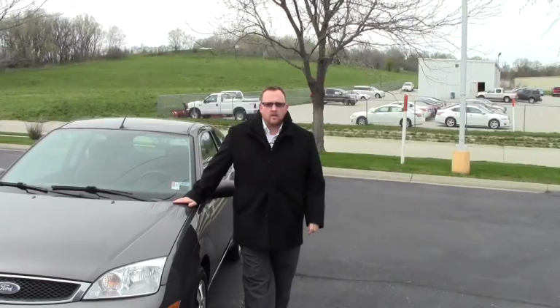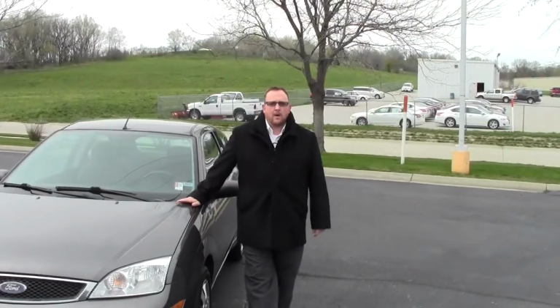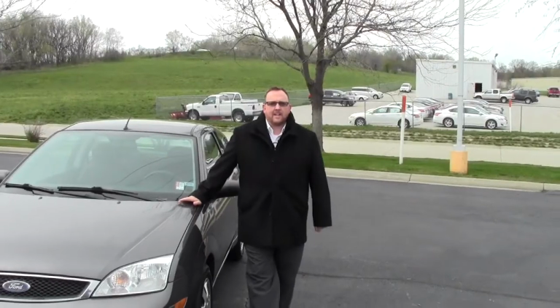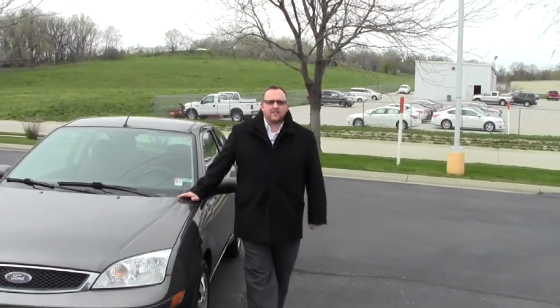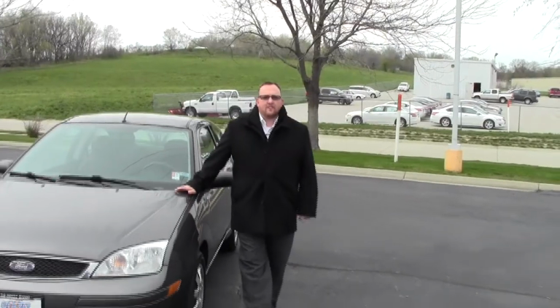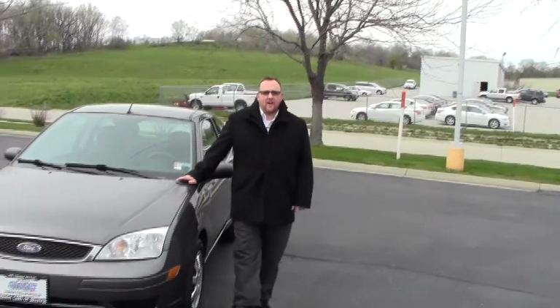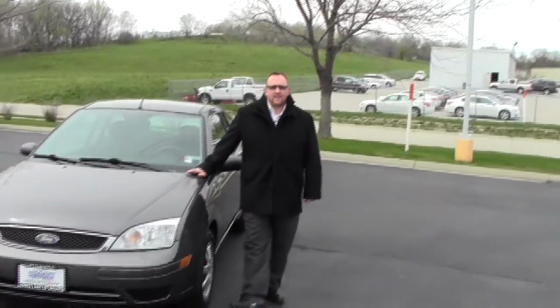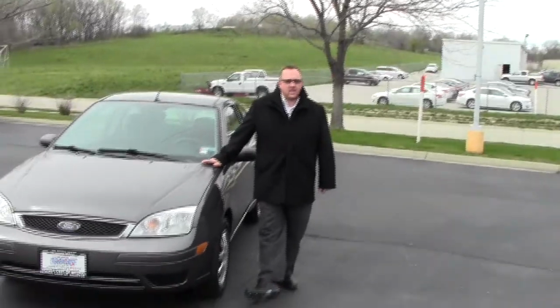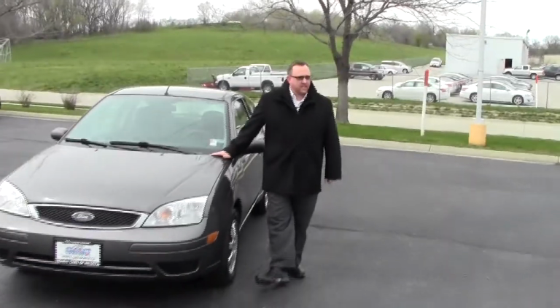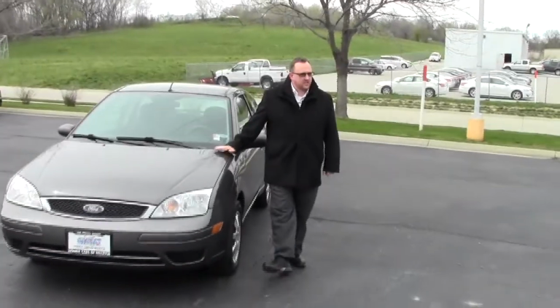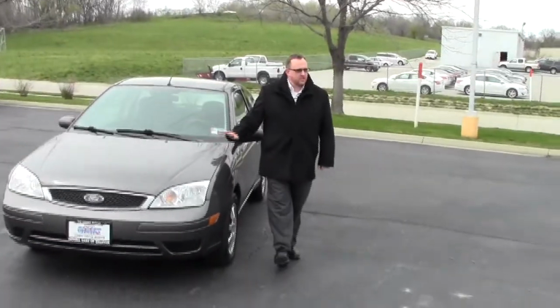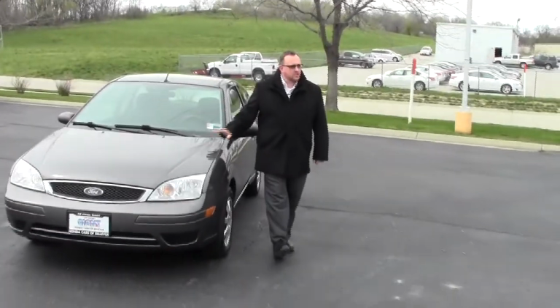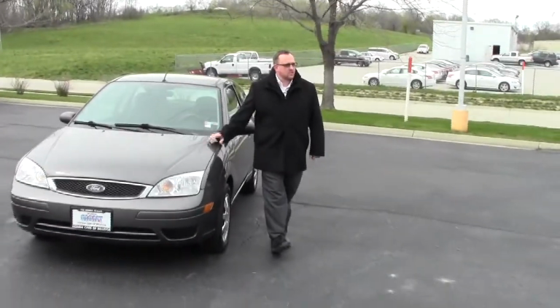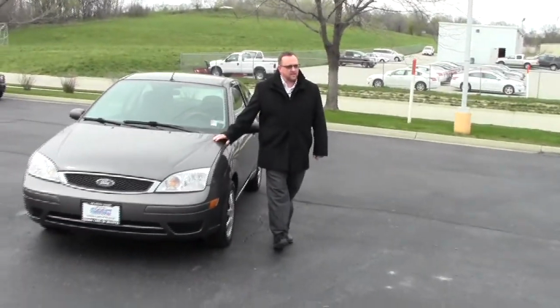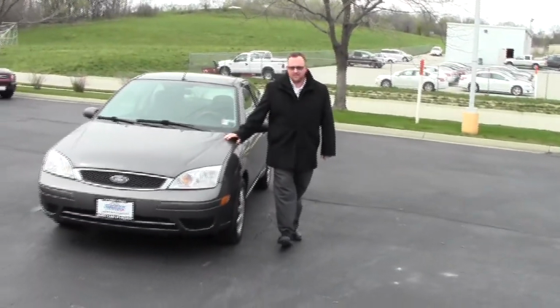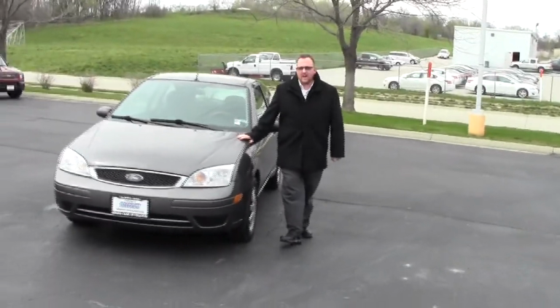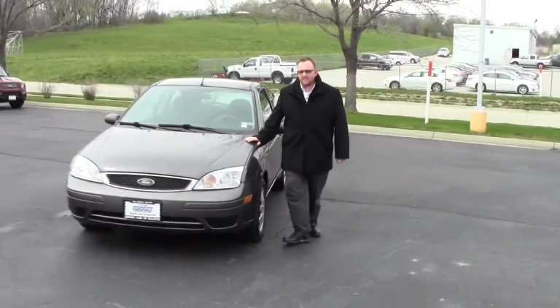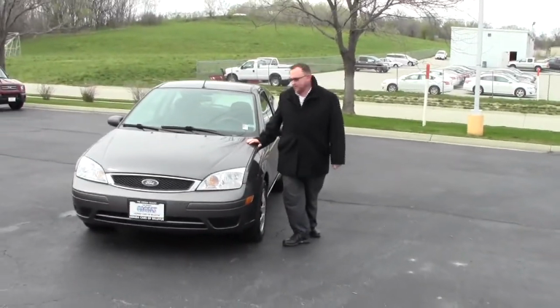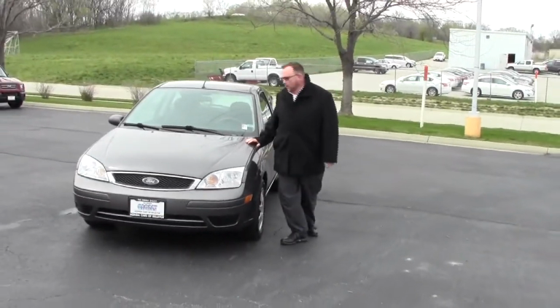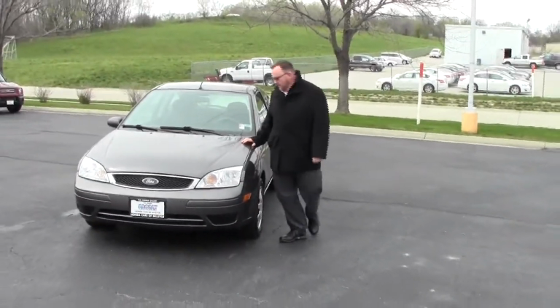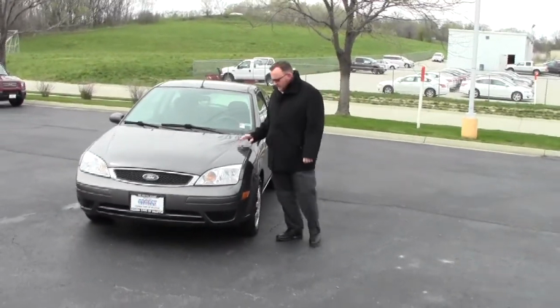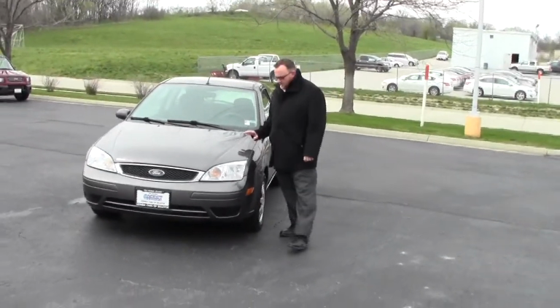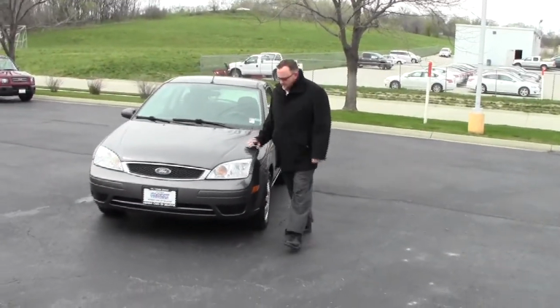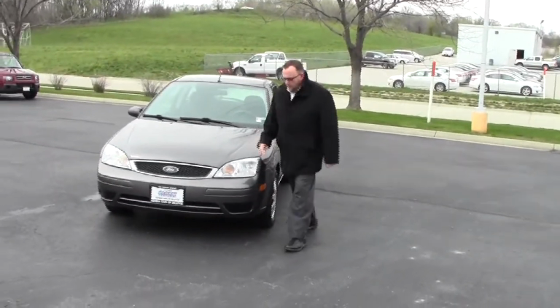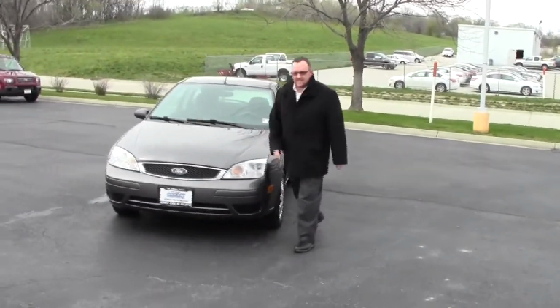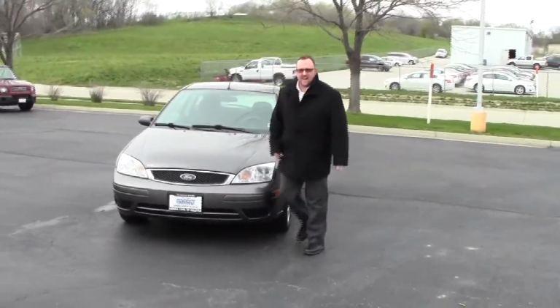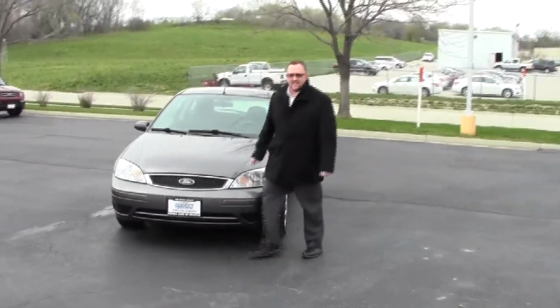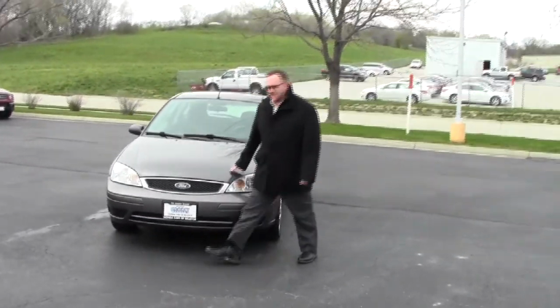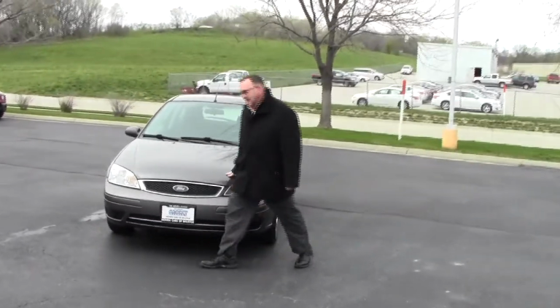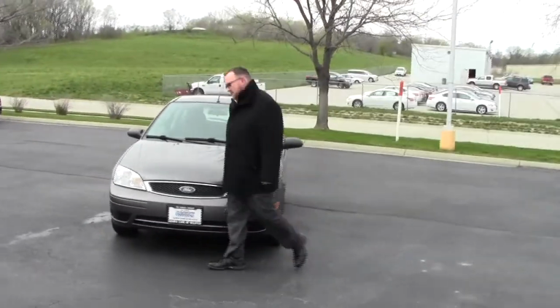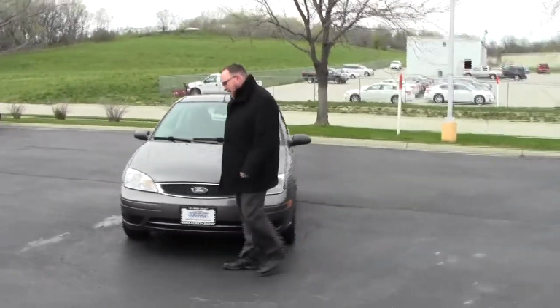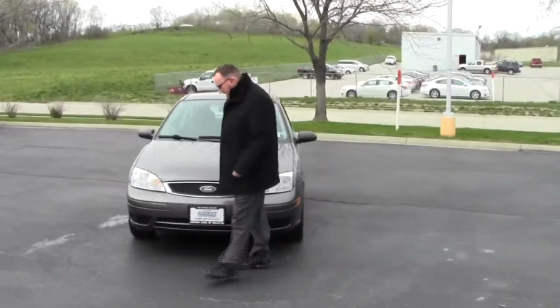Brian Kelly here for the Honda Giant, here to show you this 2005 Ford Focus SE hatchback.